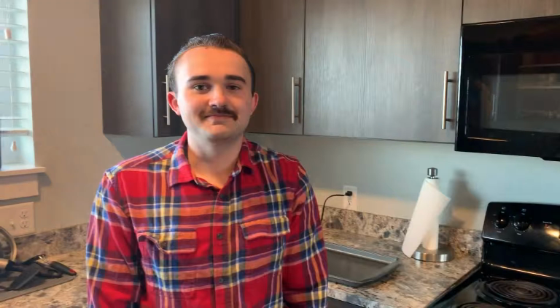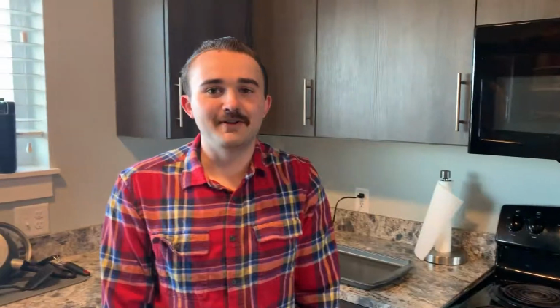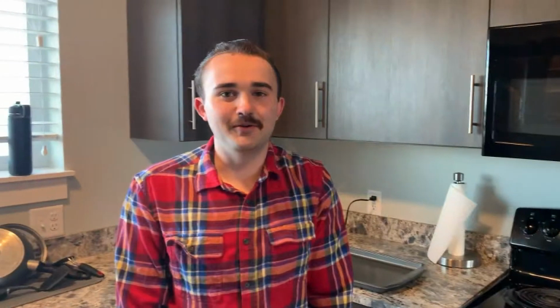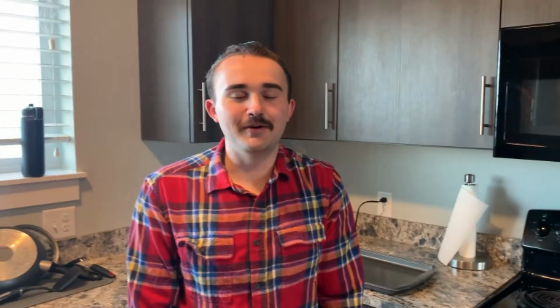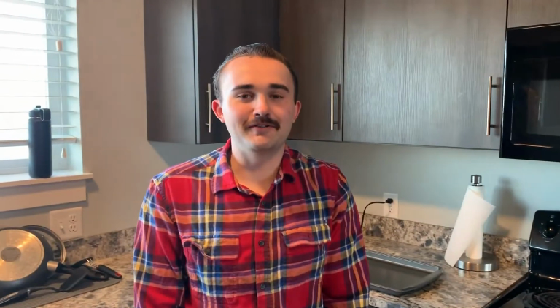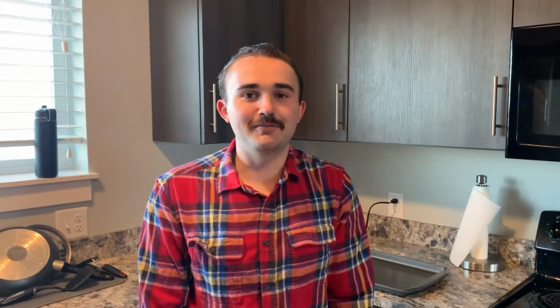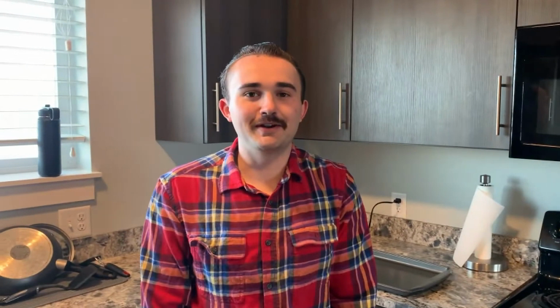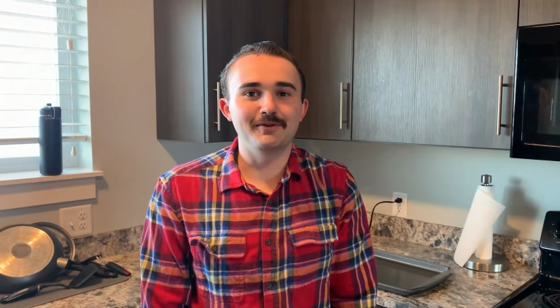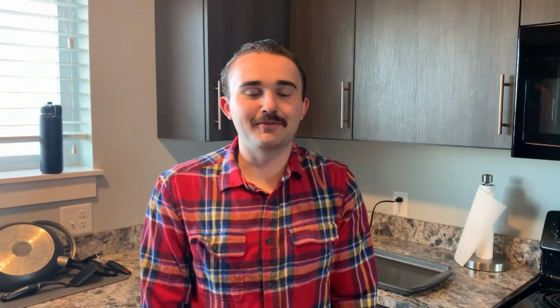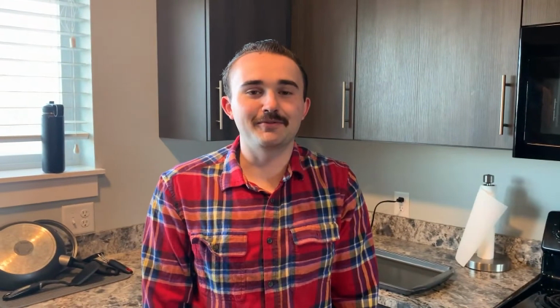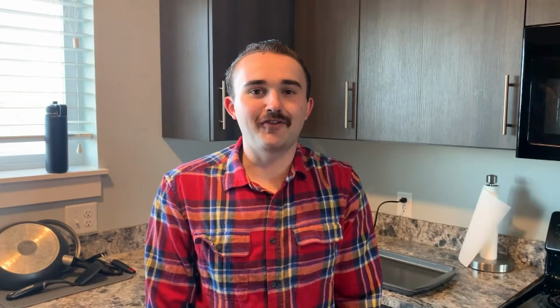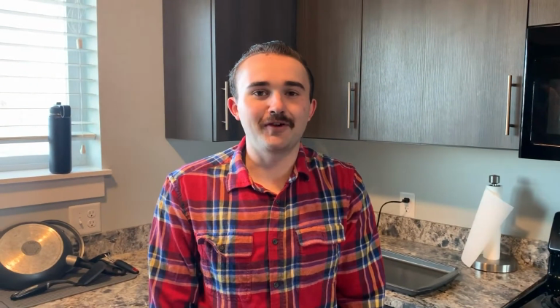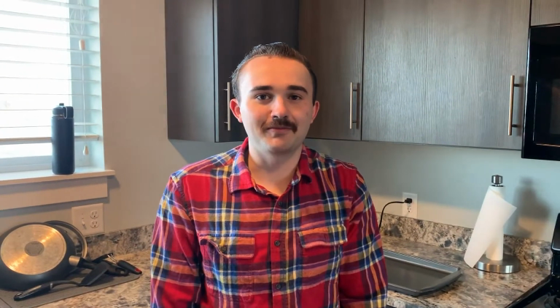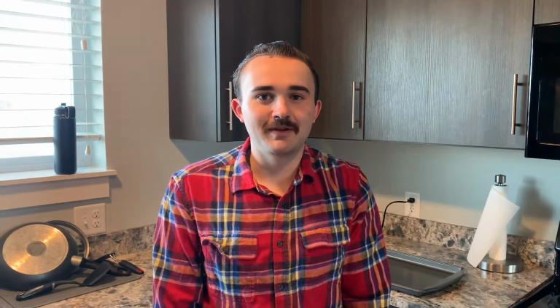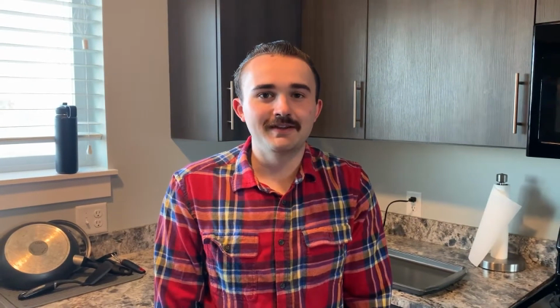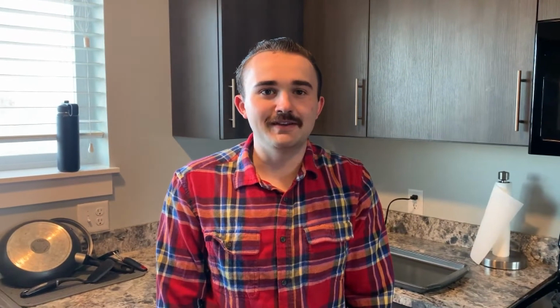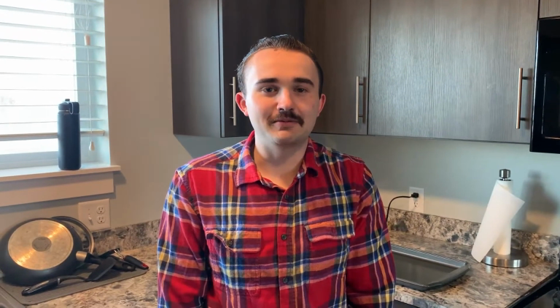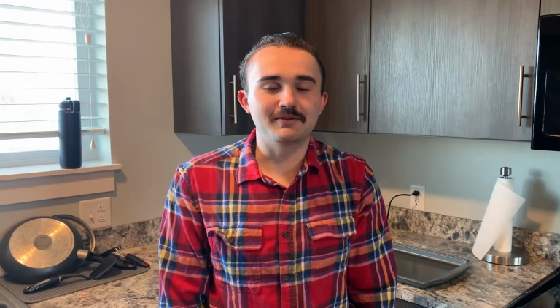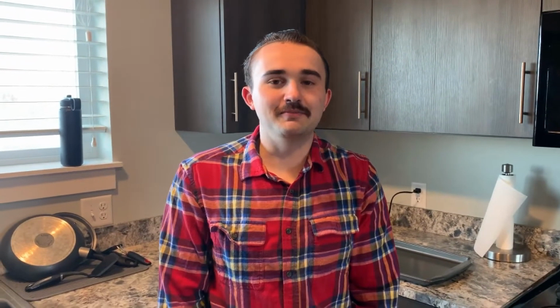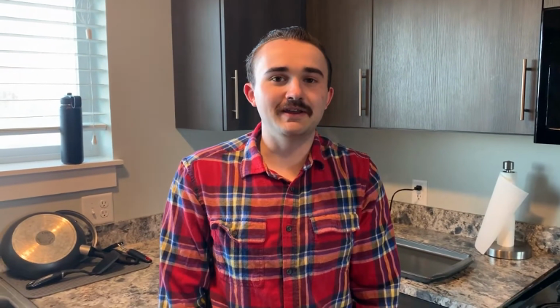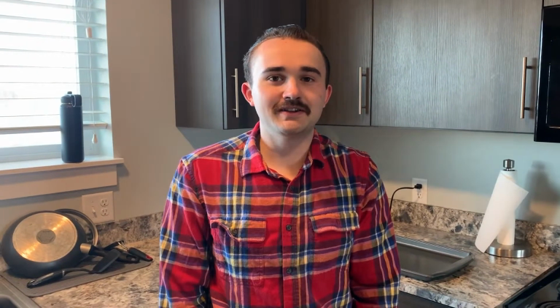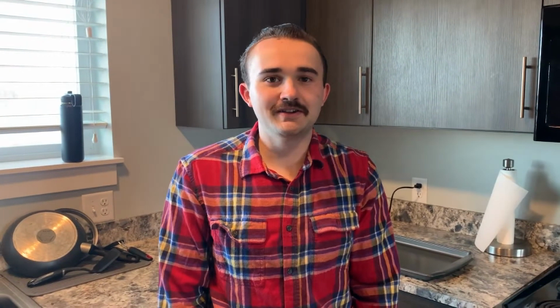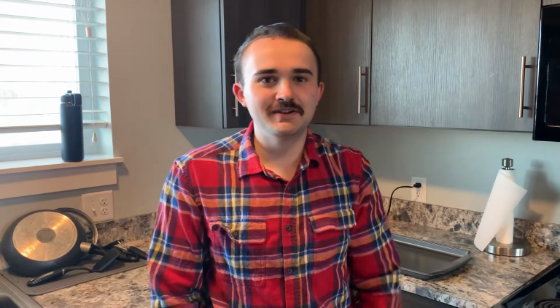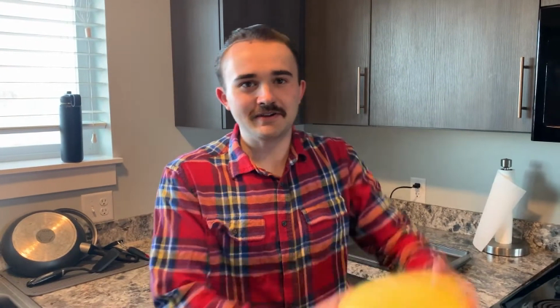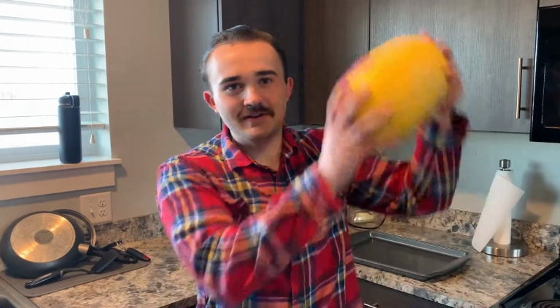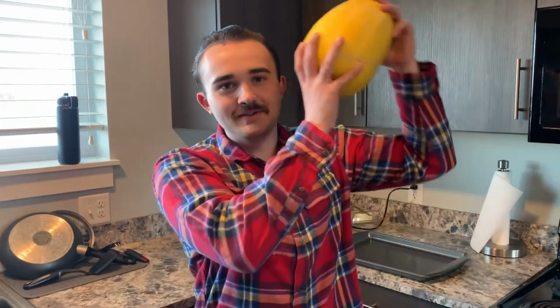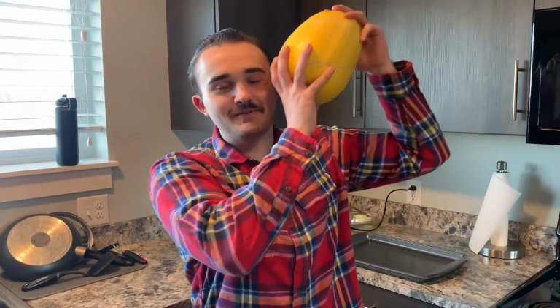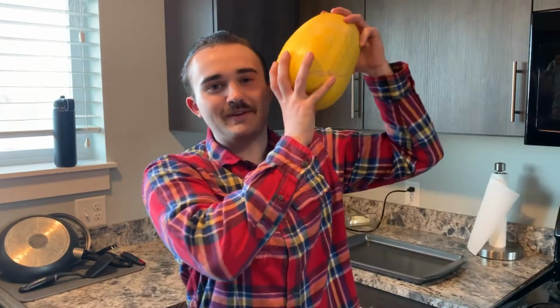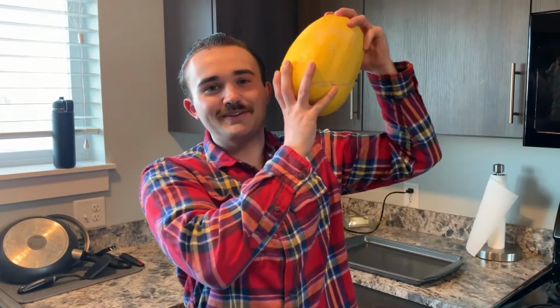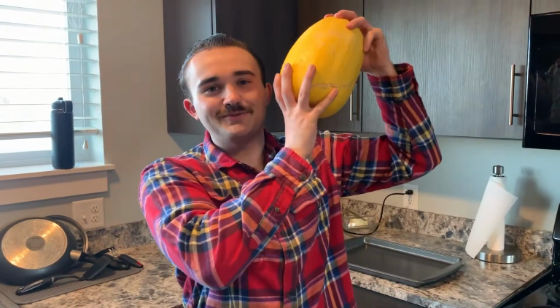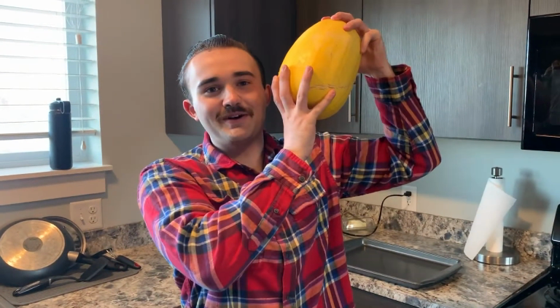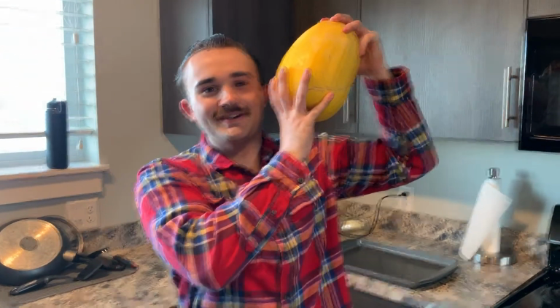Hello everybody, welcome to the vlog. Today we're gonna make spaghetti squash.